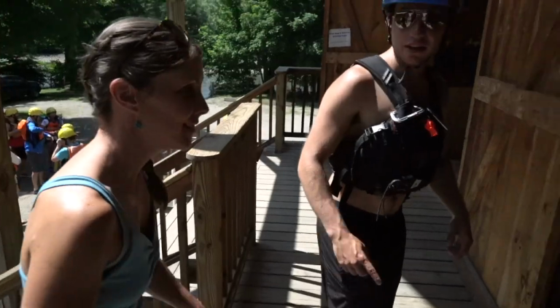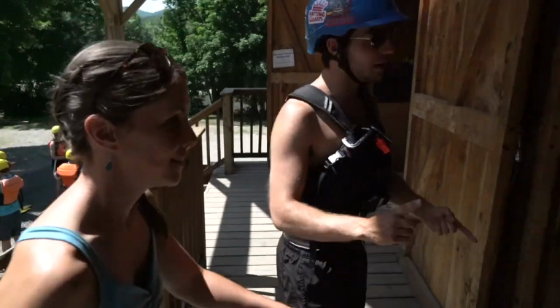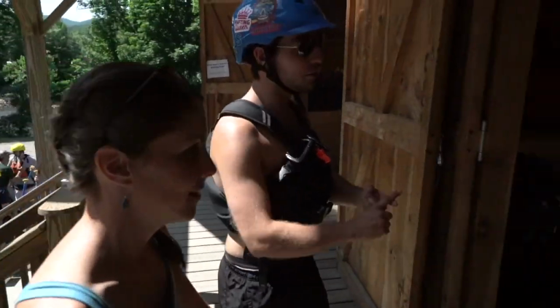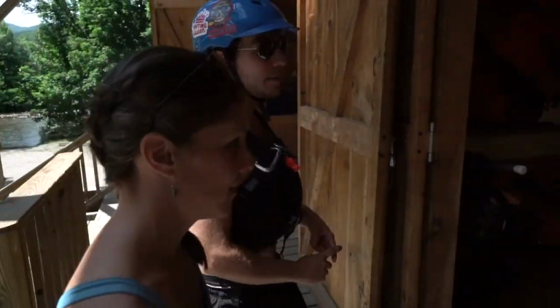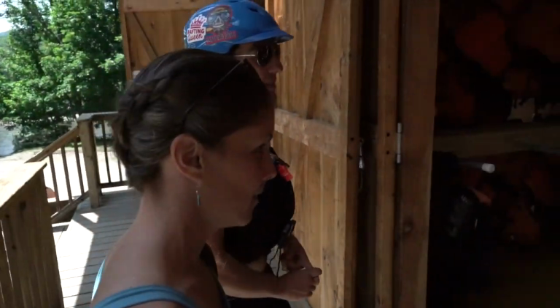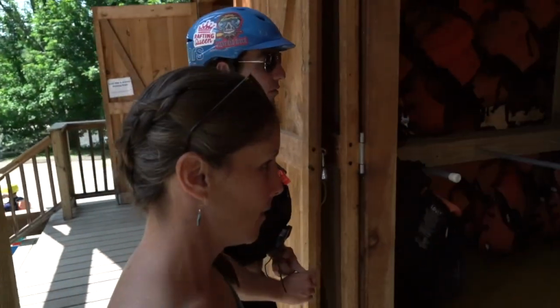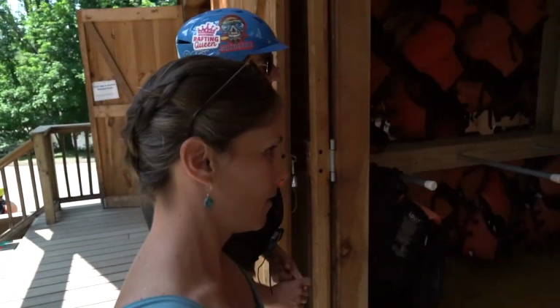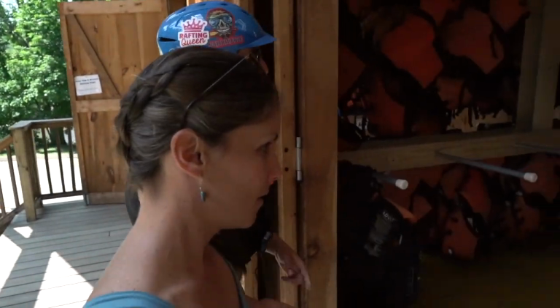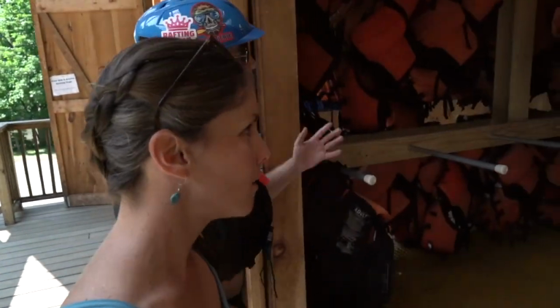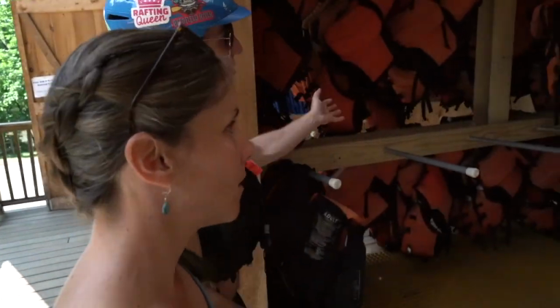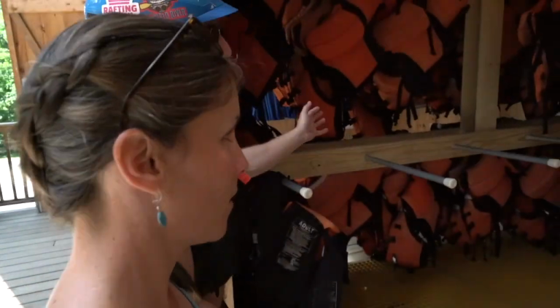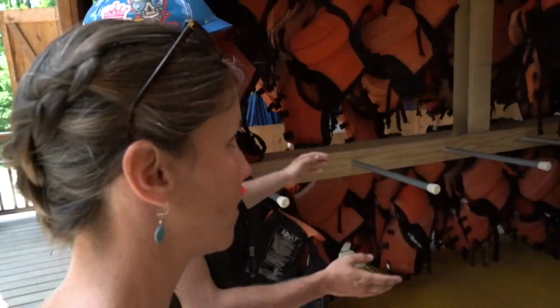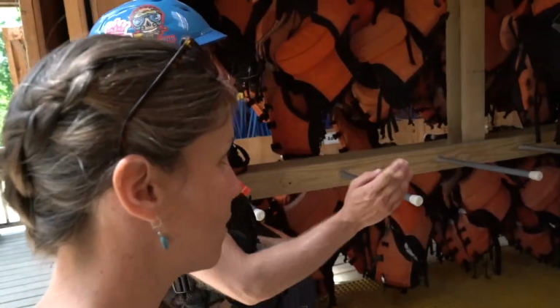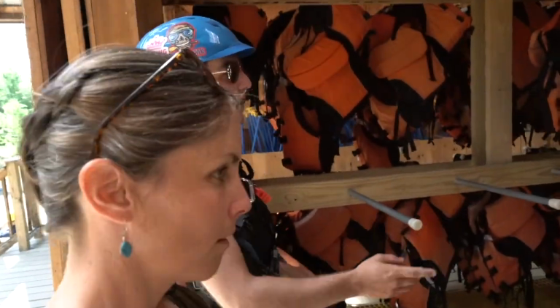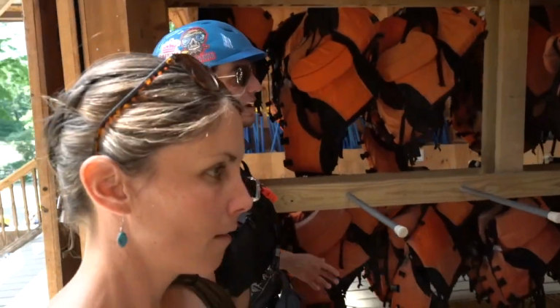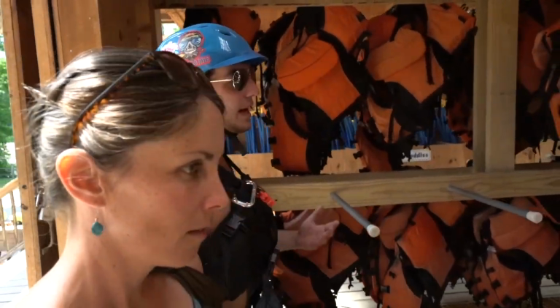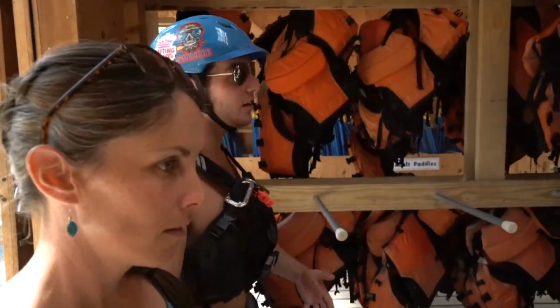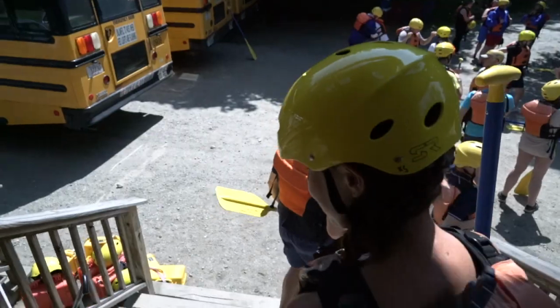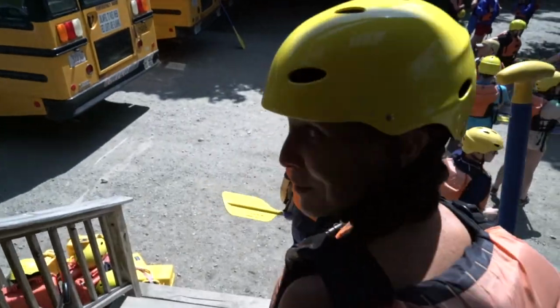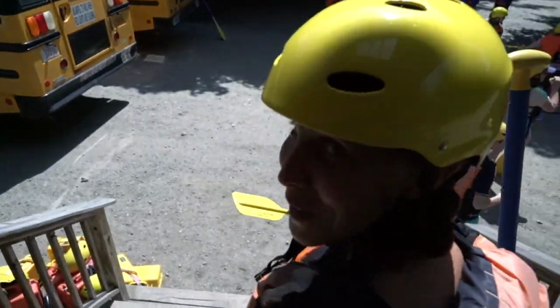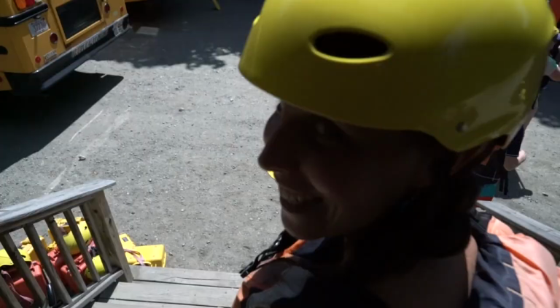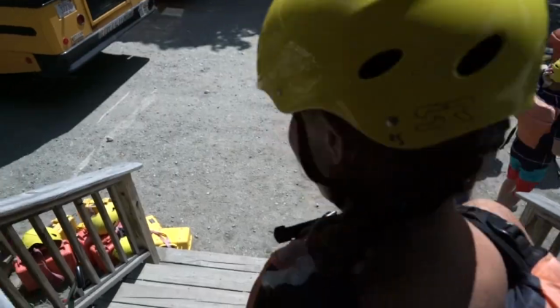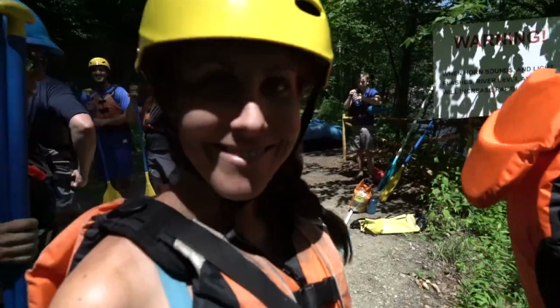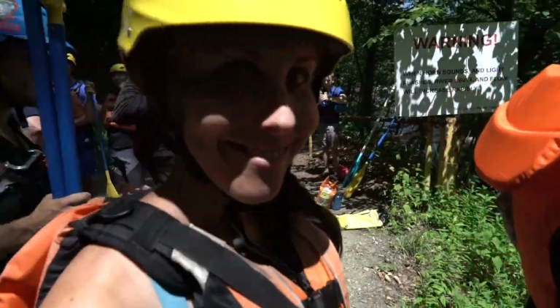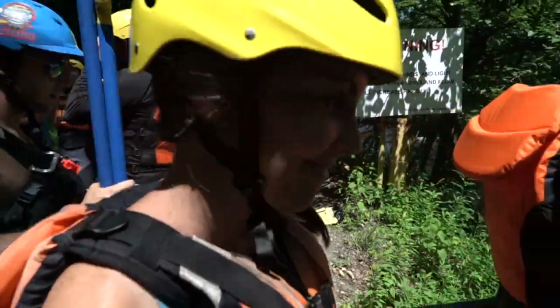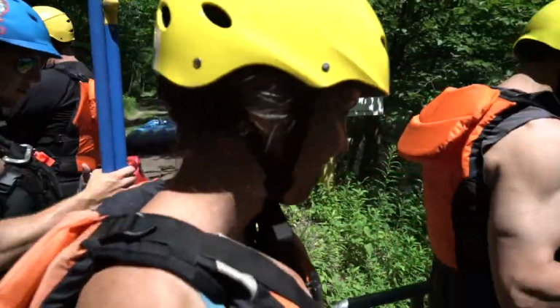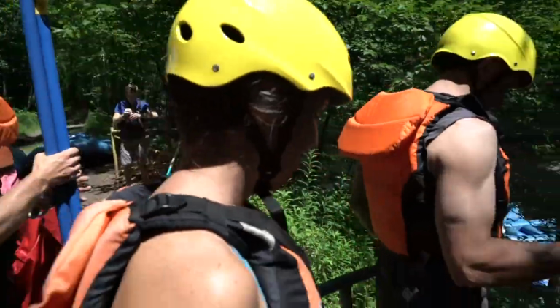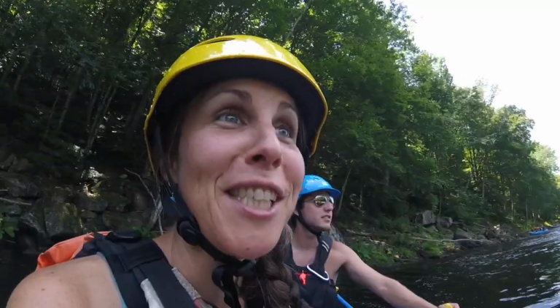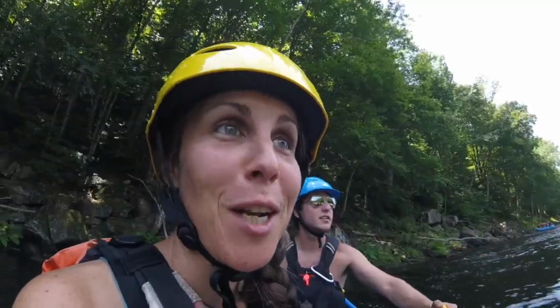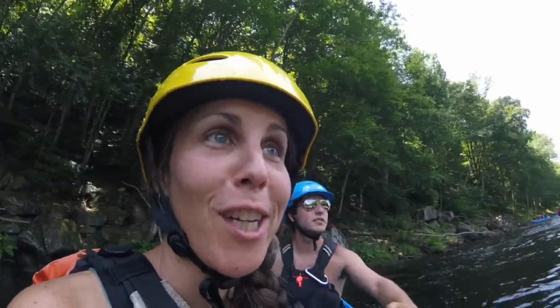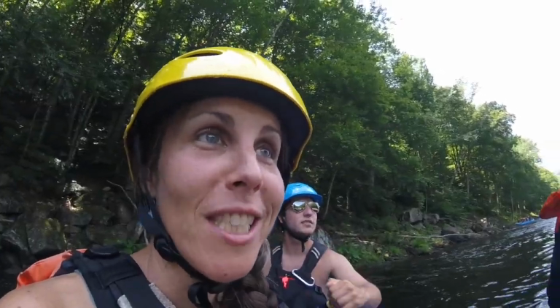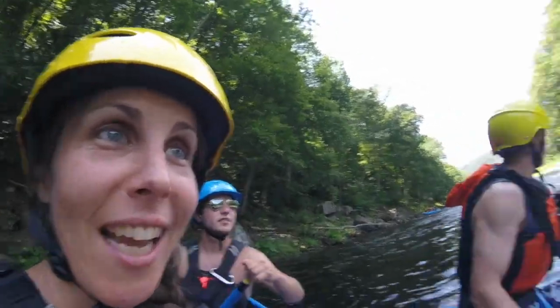We're going to need three pieces of equipment: a life jacket, a helmet, and a paddle. I'm so excited. This is going to be a good day.